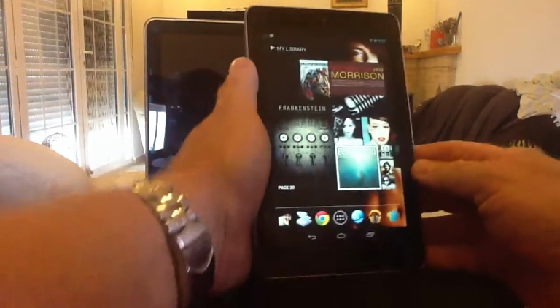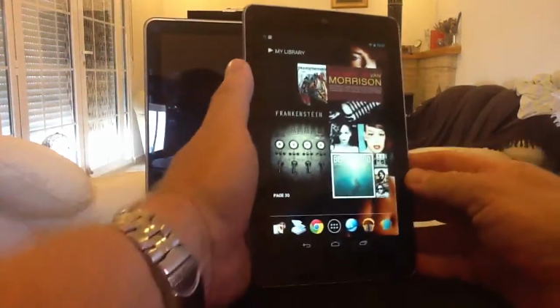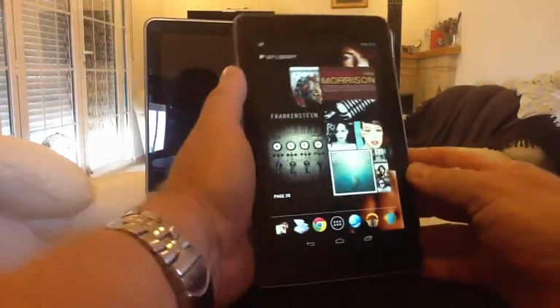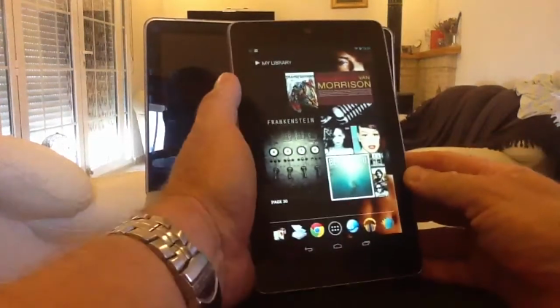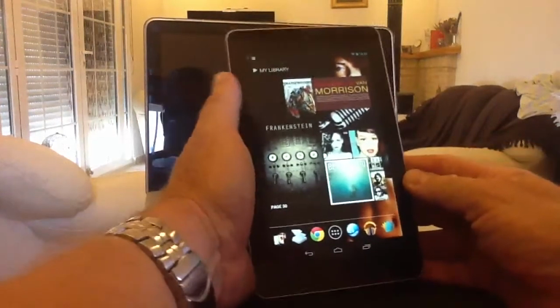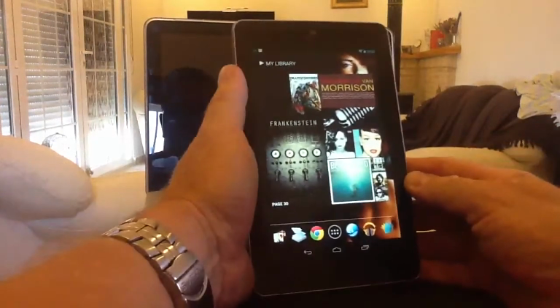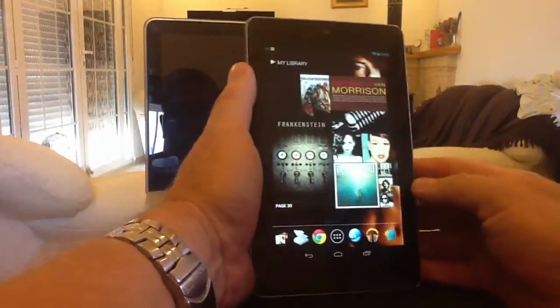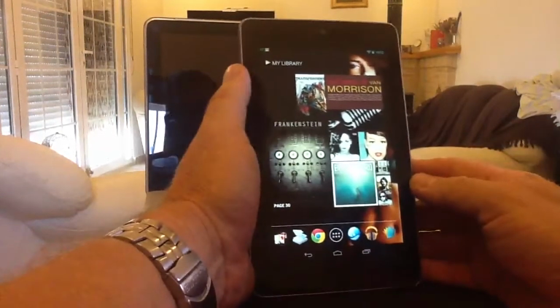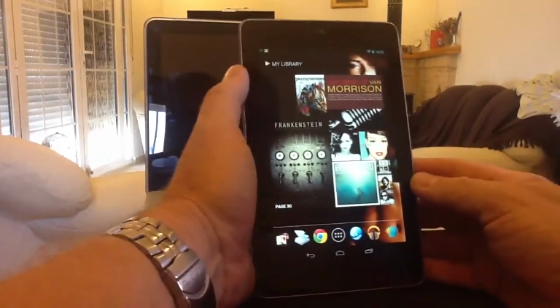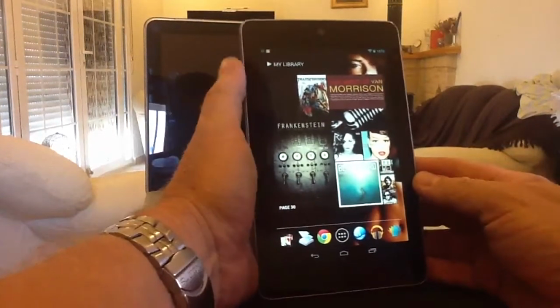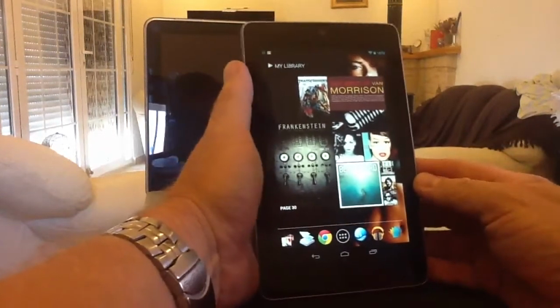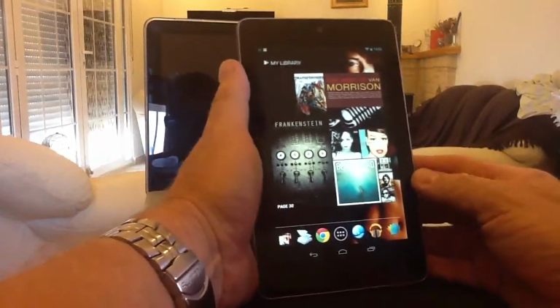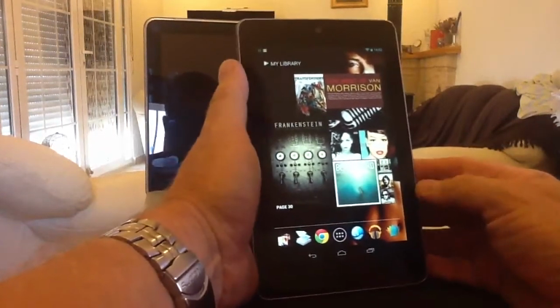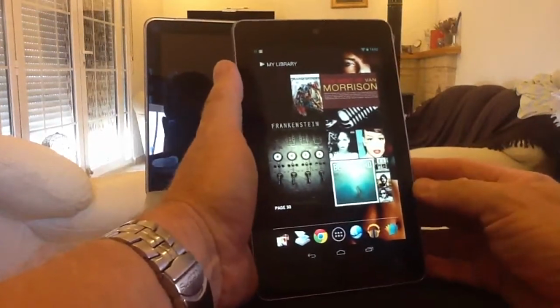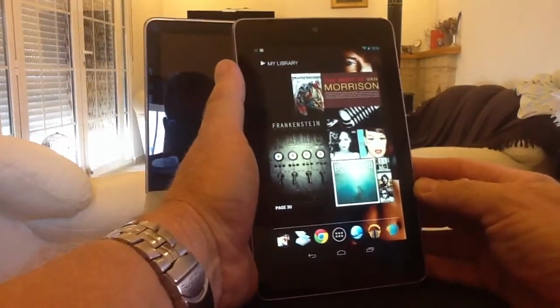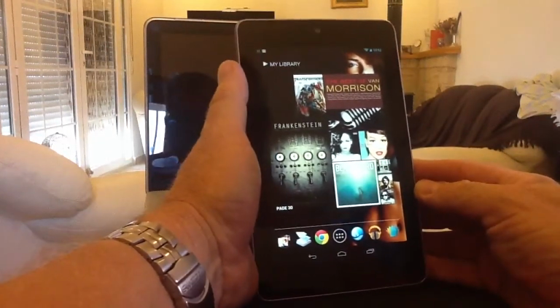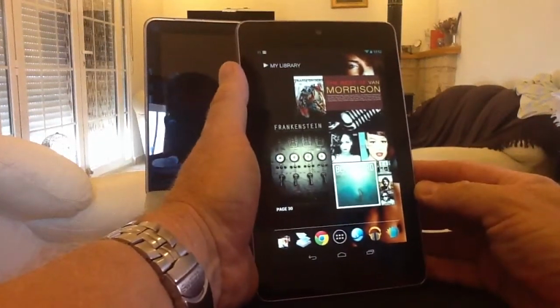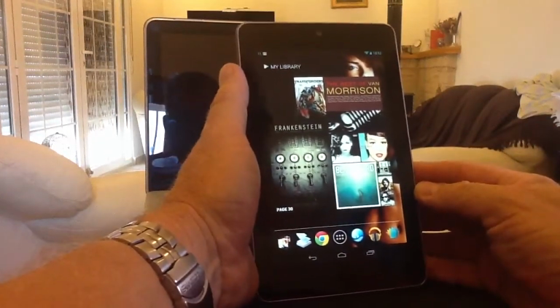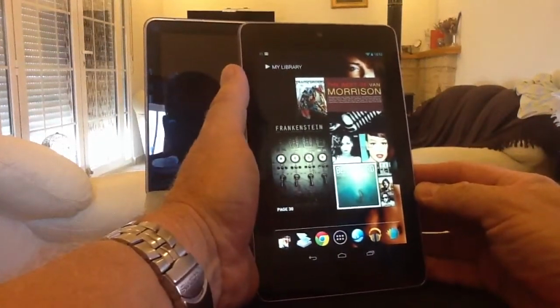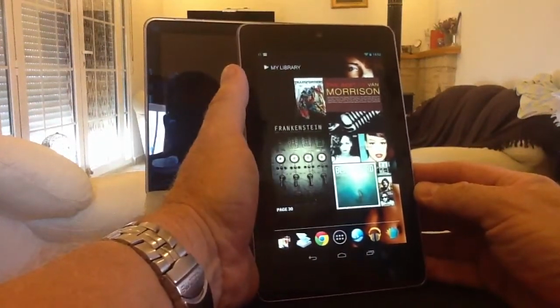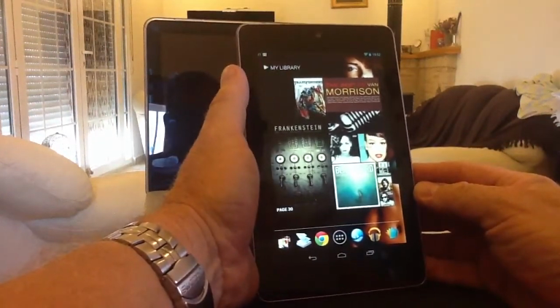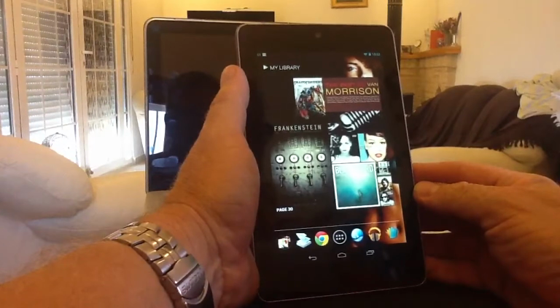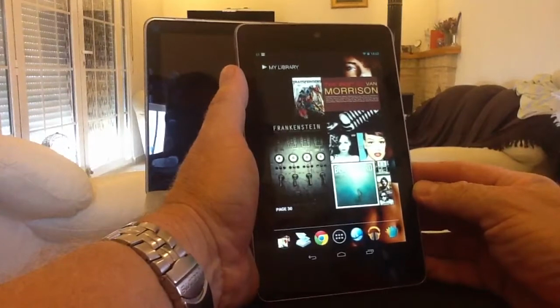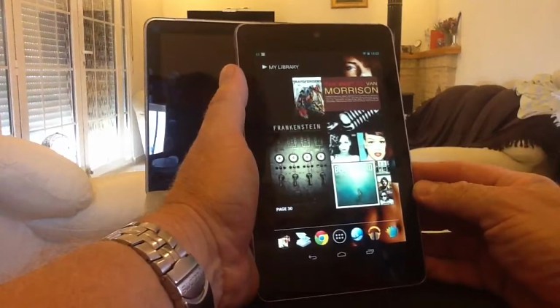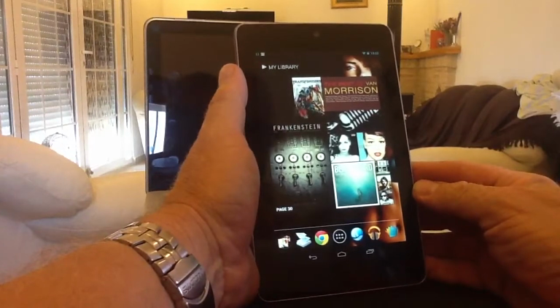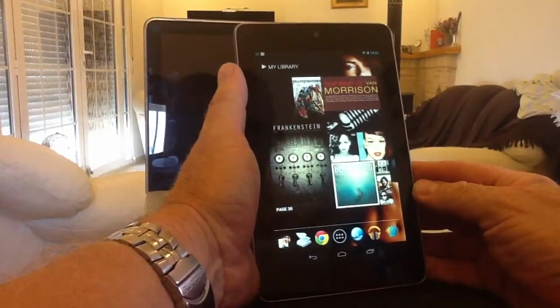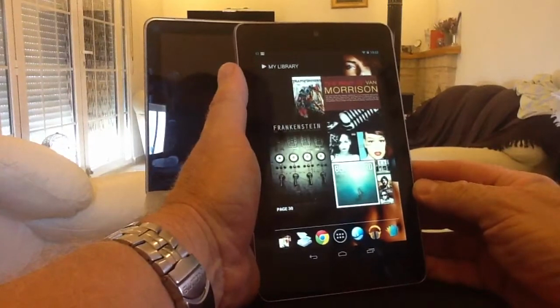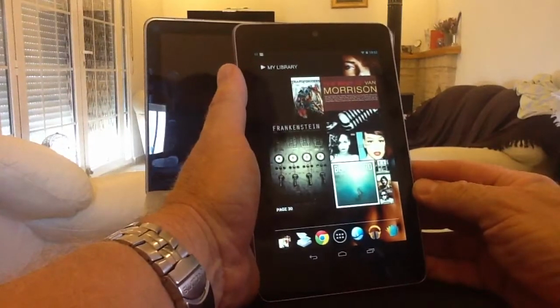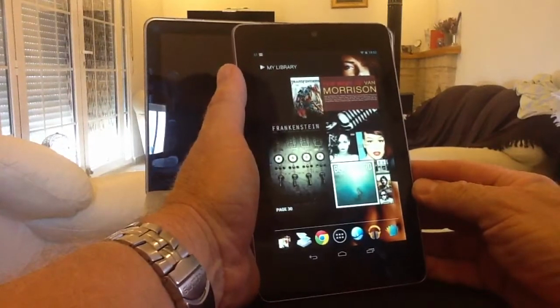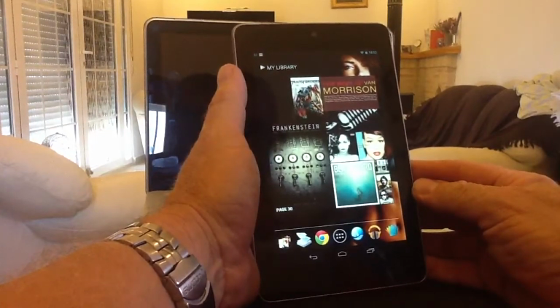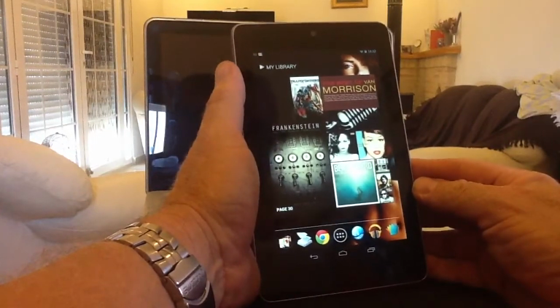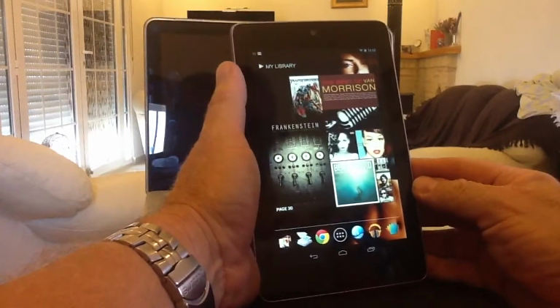Hi you guys, it's another video on my Nexus 7 Asus tablet series that I've started to upload onto YouTube.